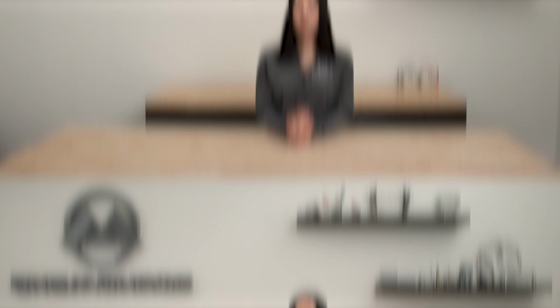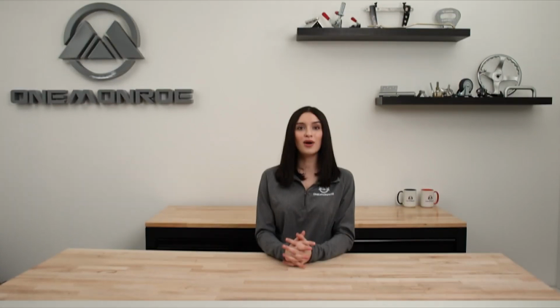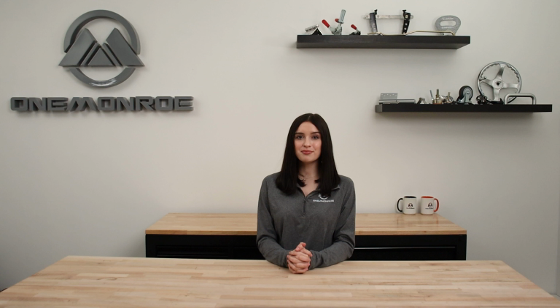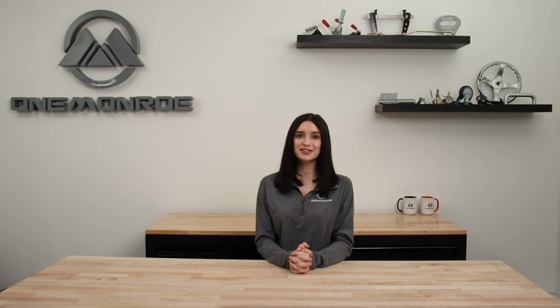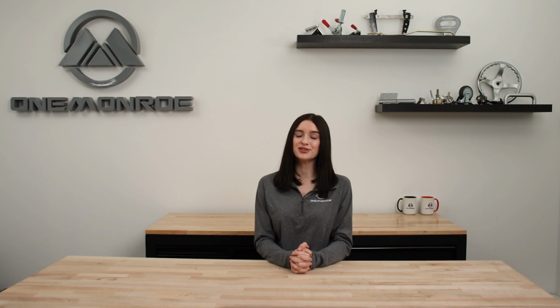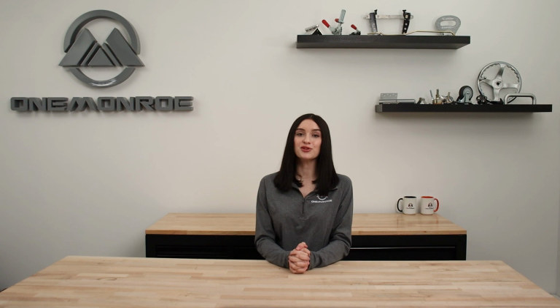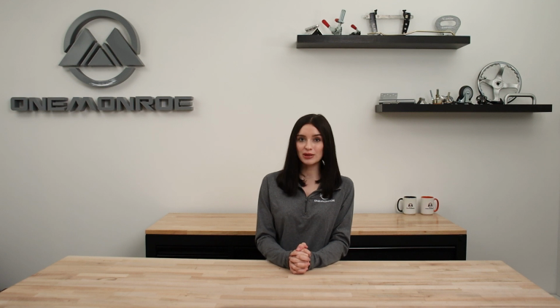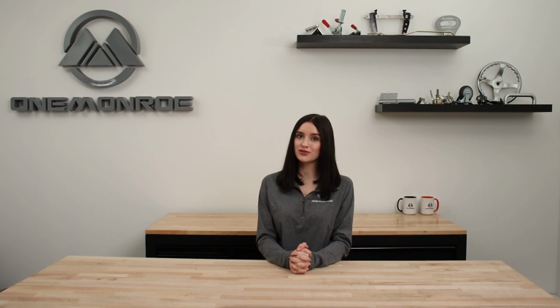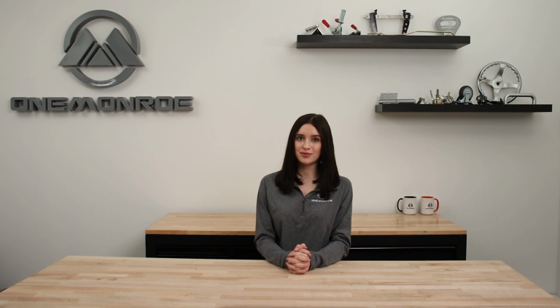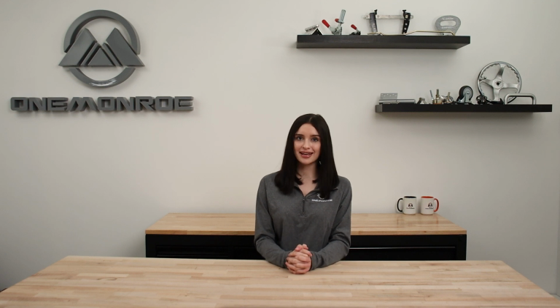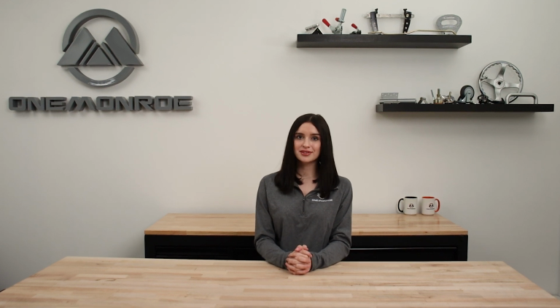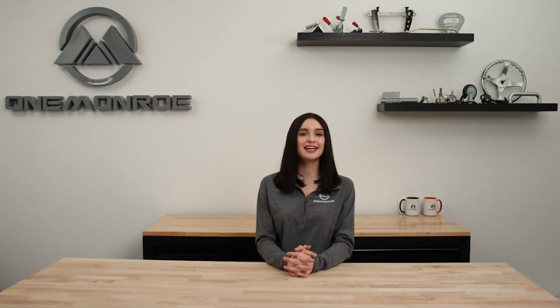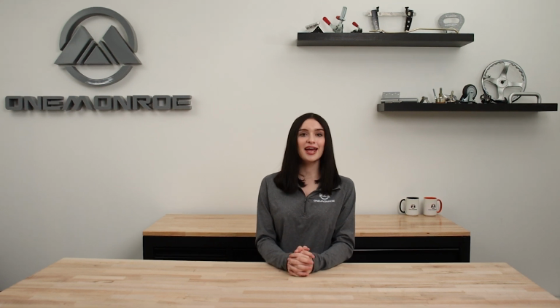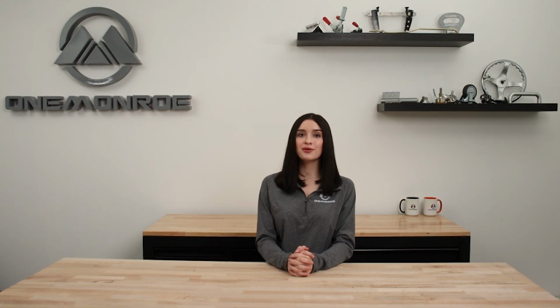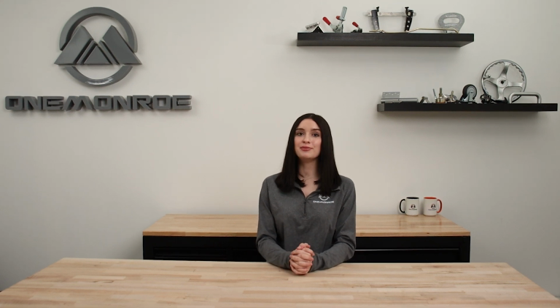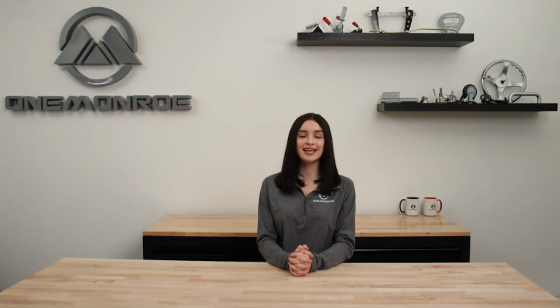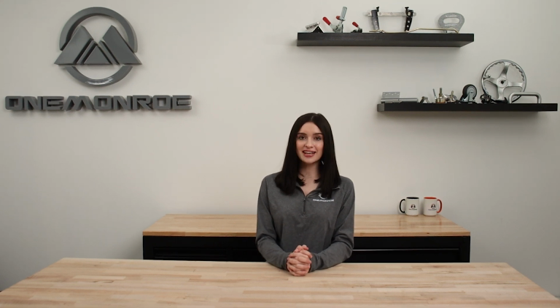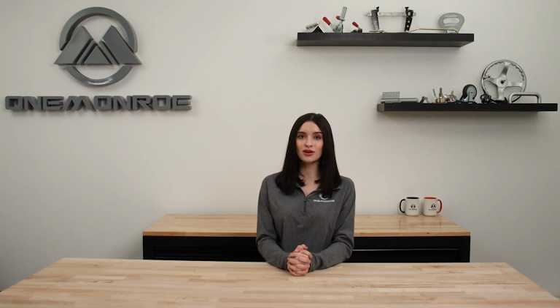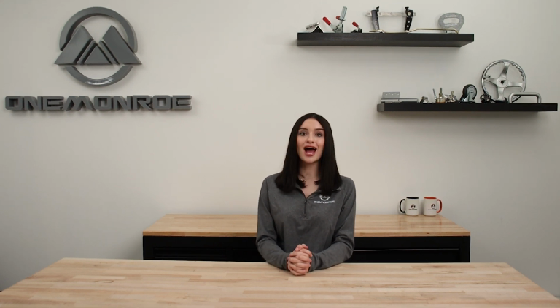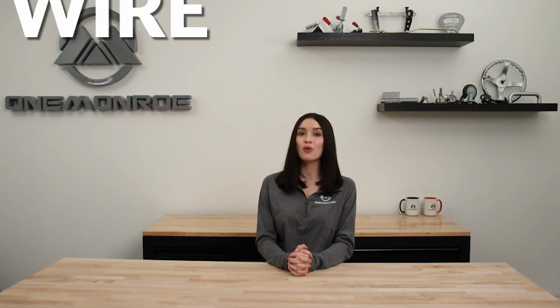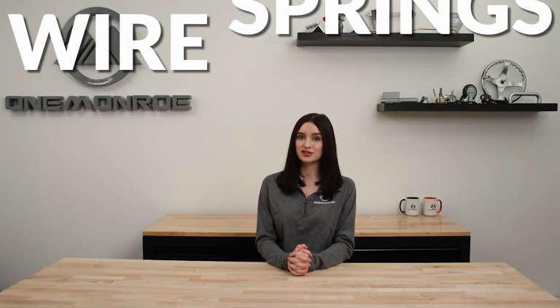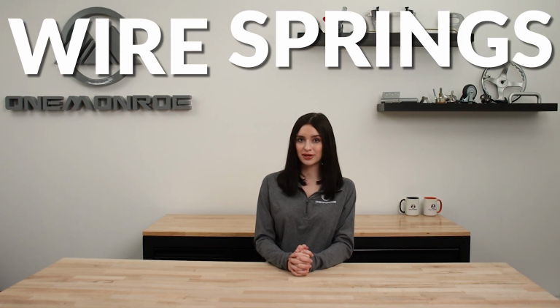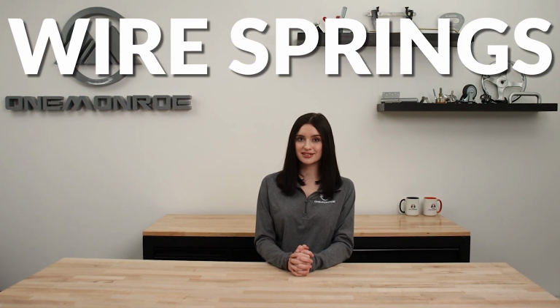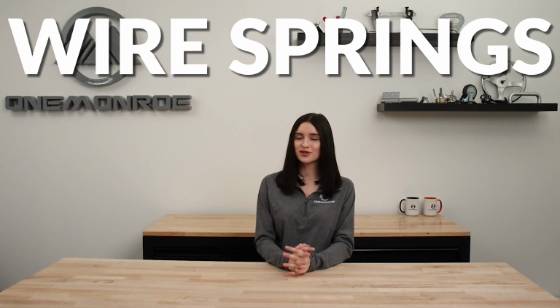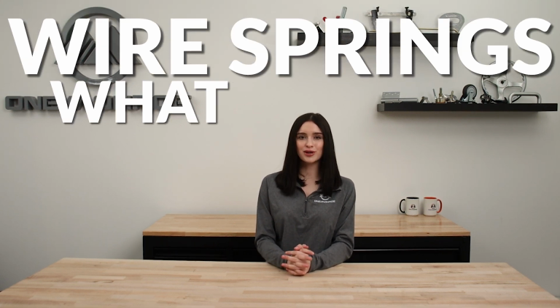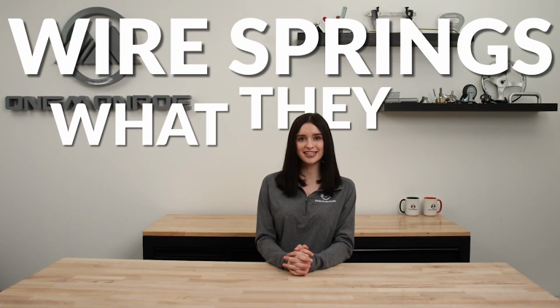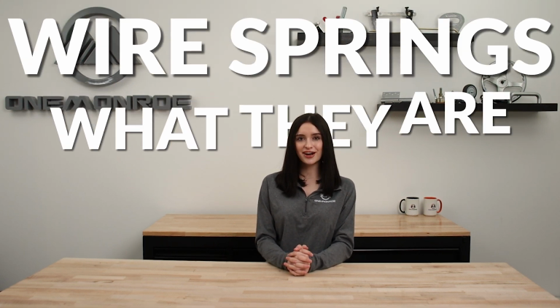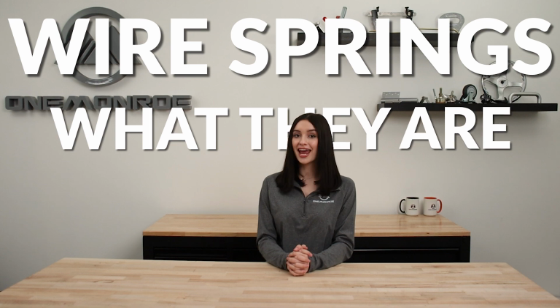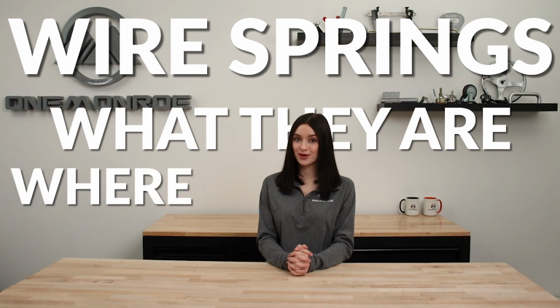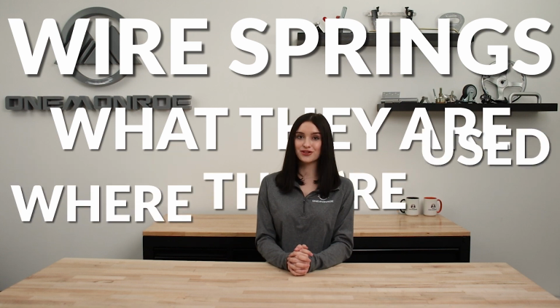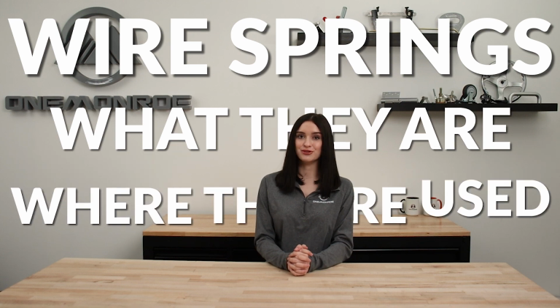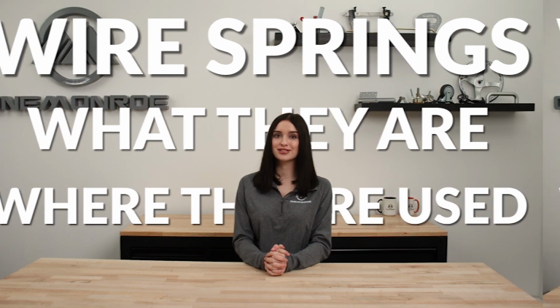Welcome back to another One Monroe Minute. Today we're going to be taking a look at wire springs — what they are and where they're used.